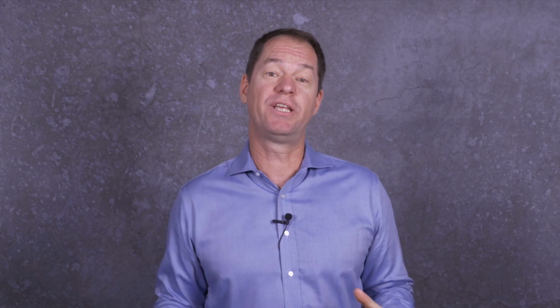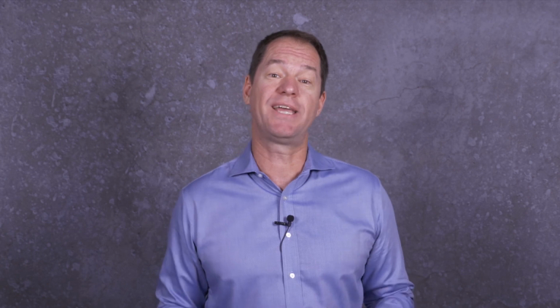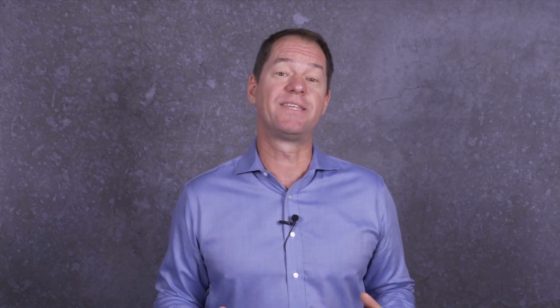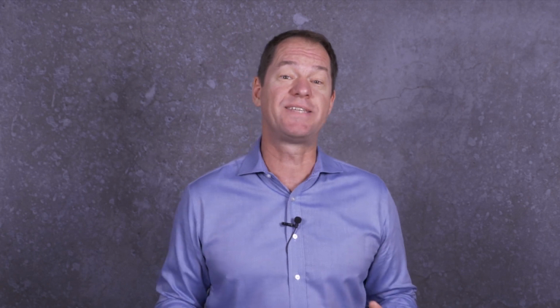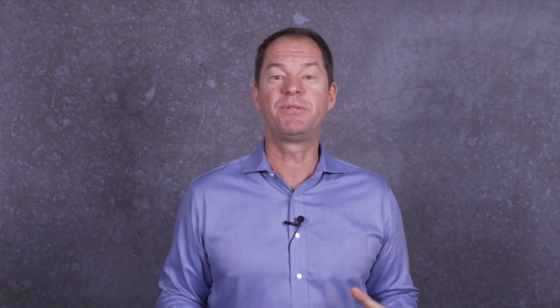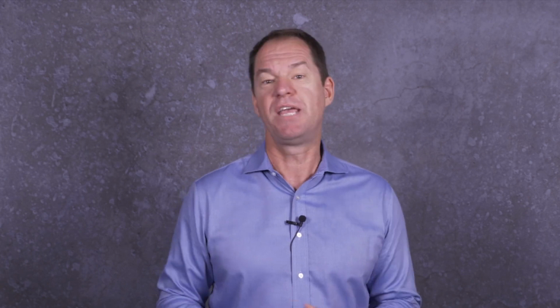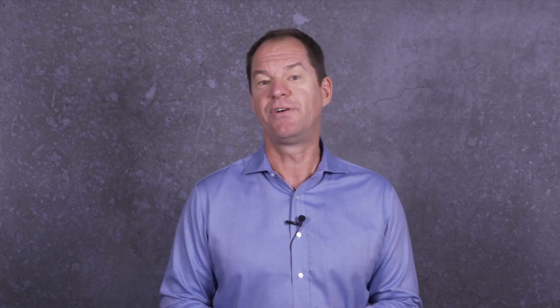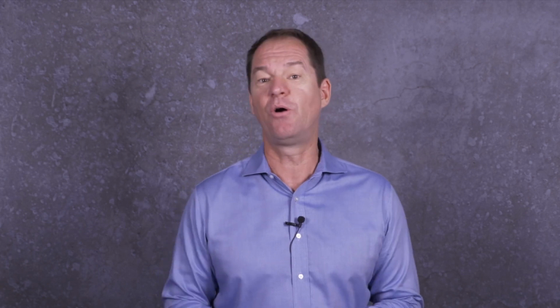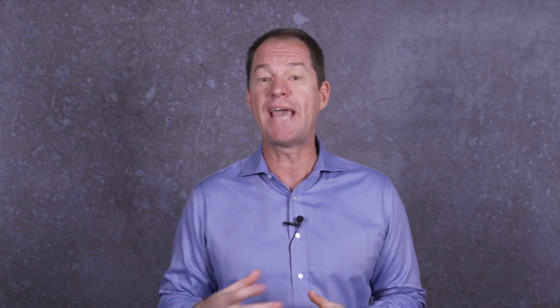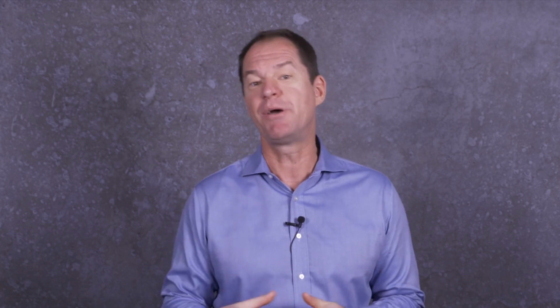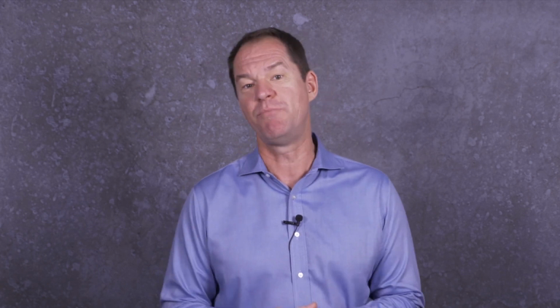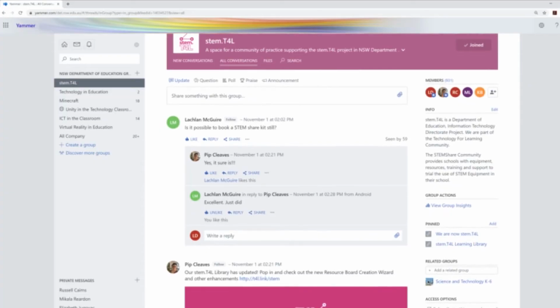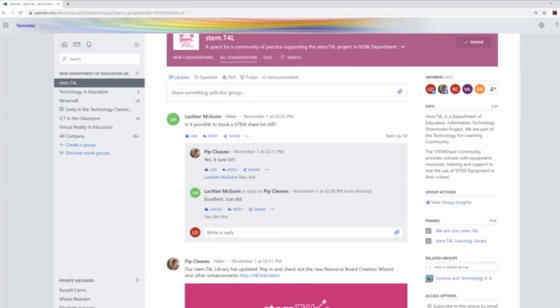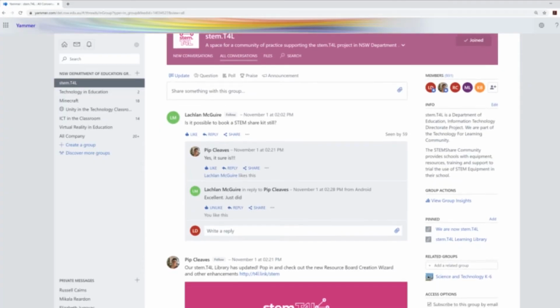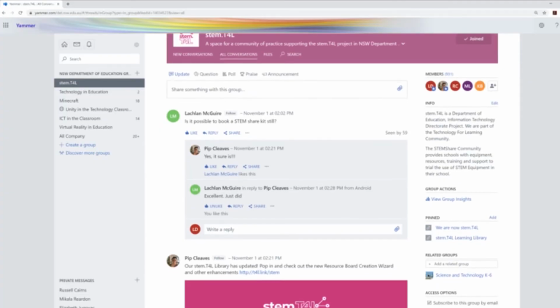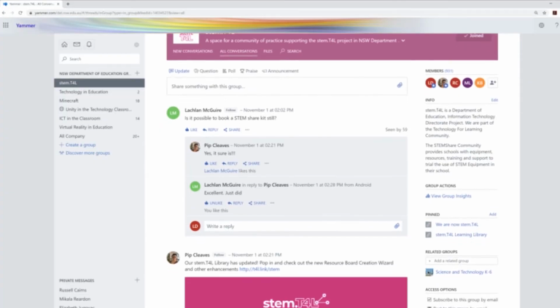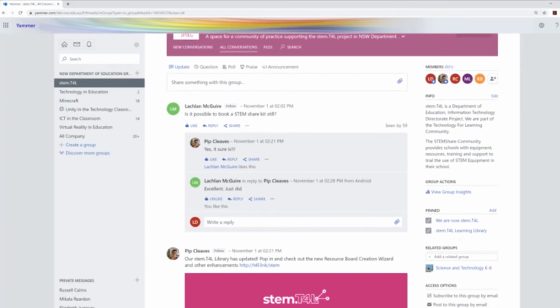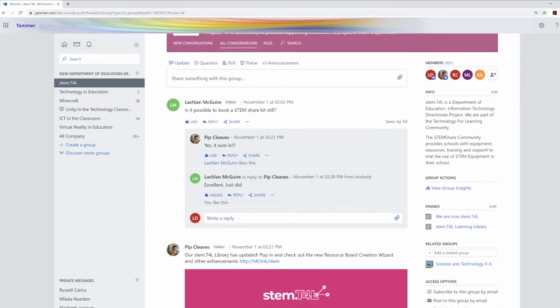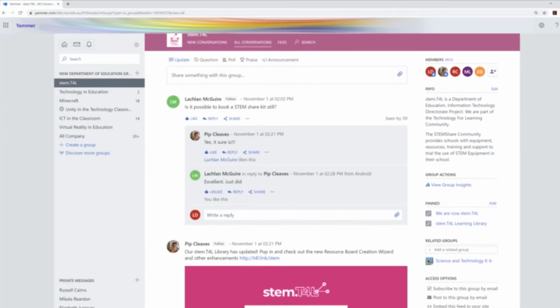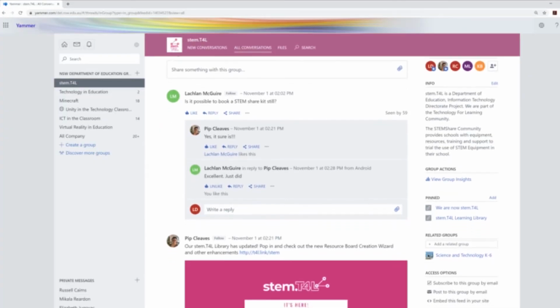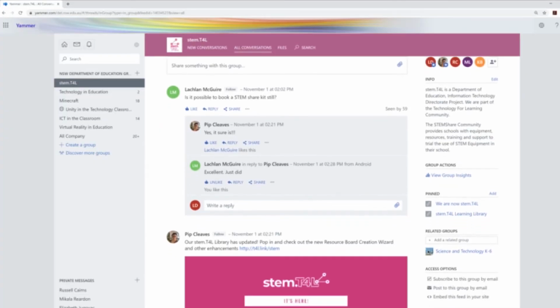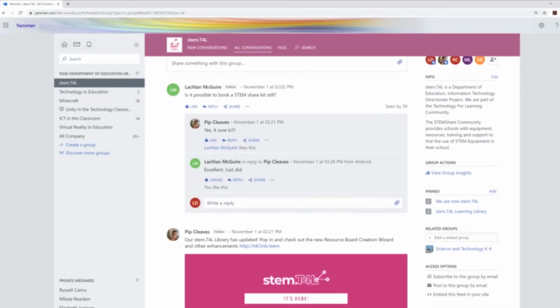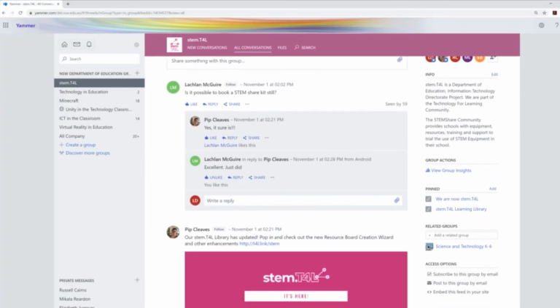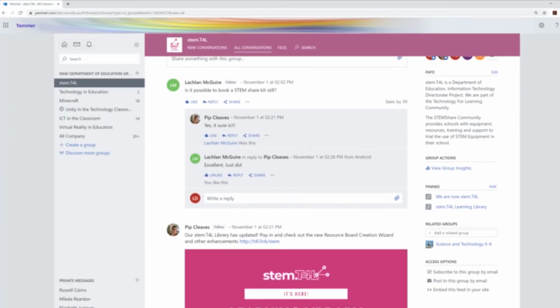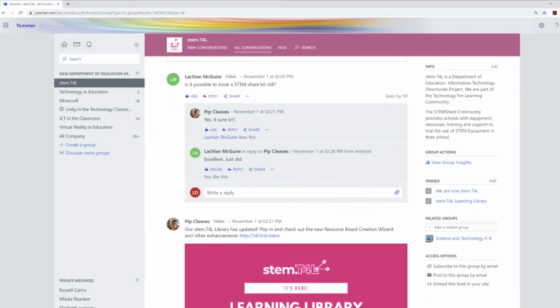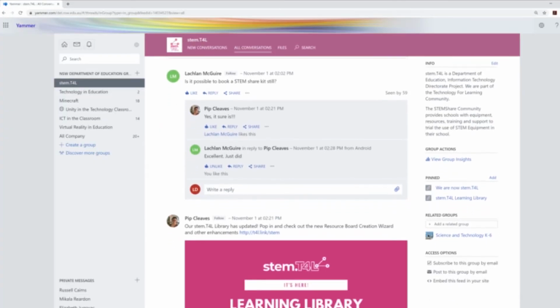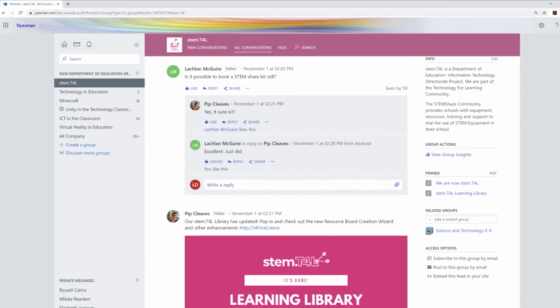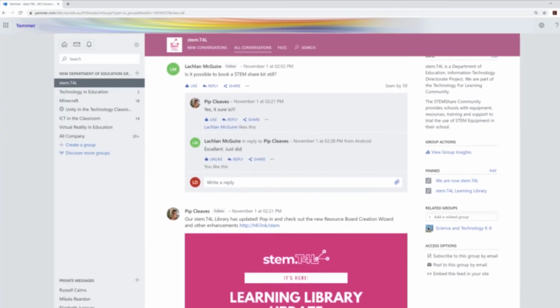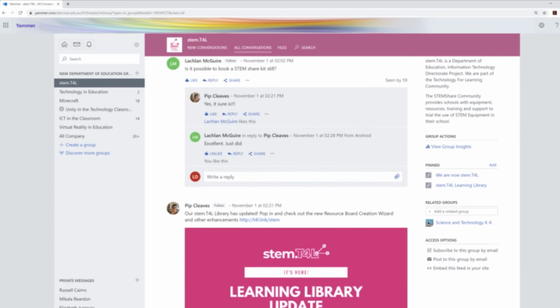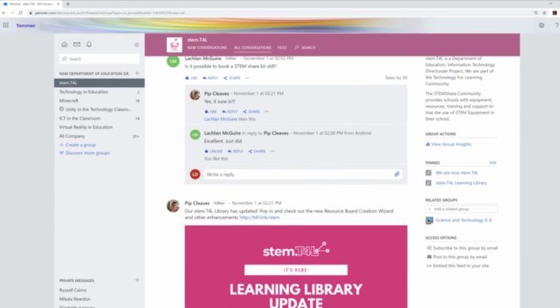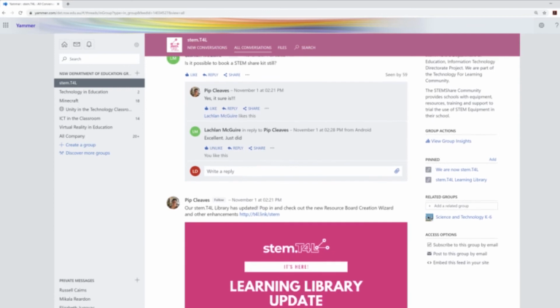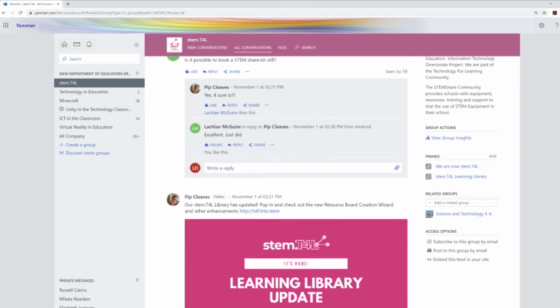Please join us in the STEM T4L Yammer community and tell us how your school has got the most out of your STEM kit.